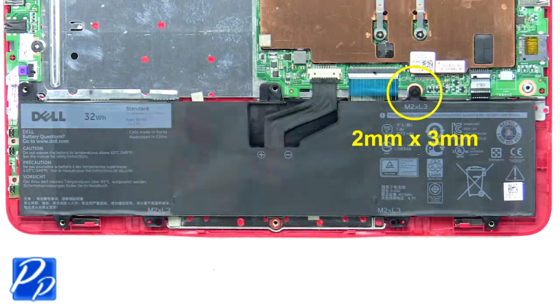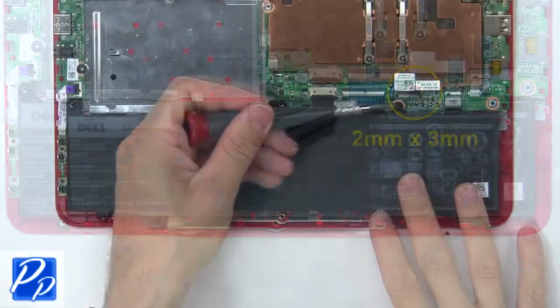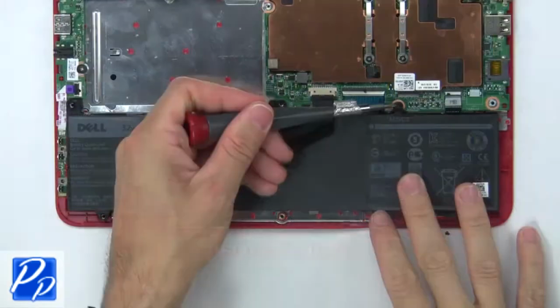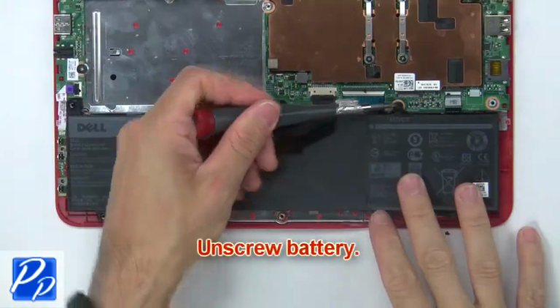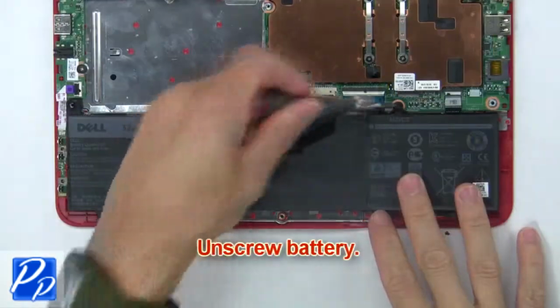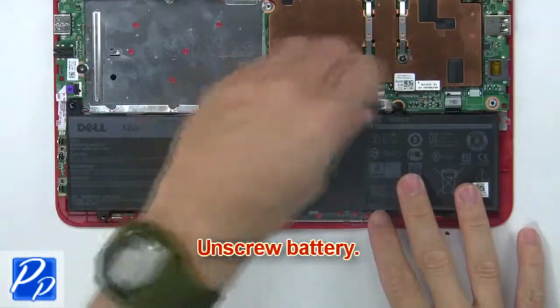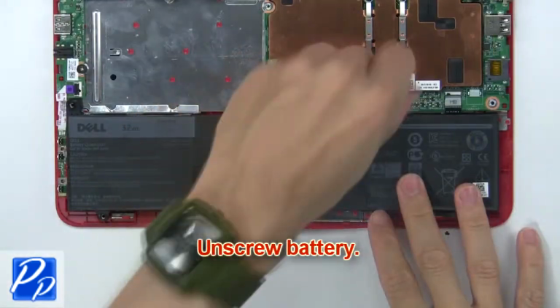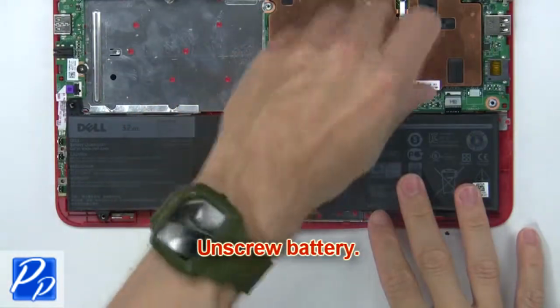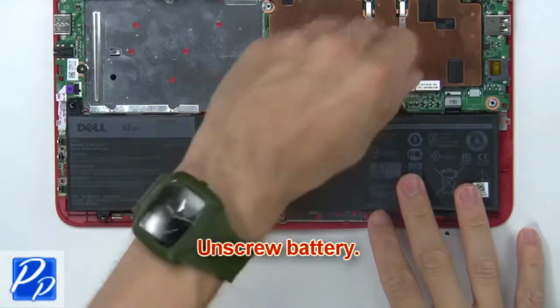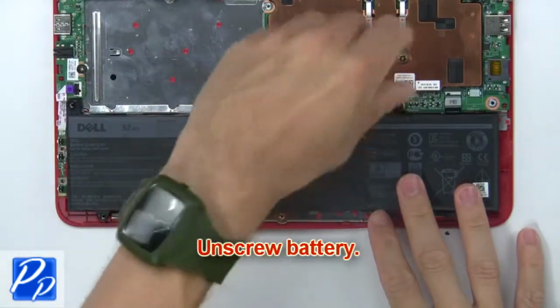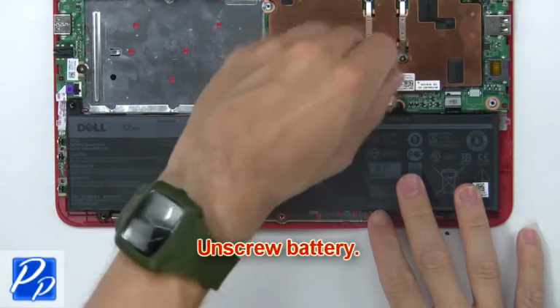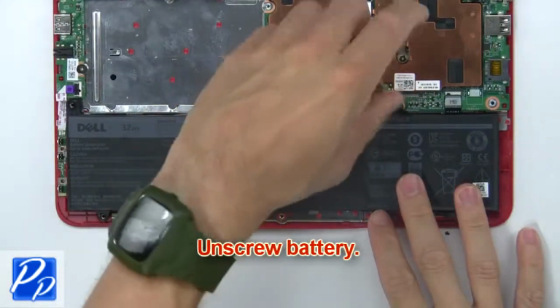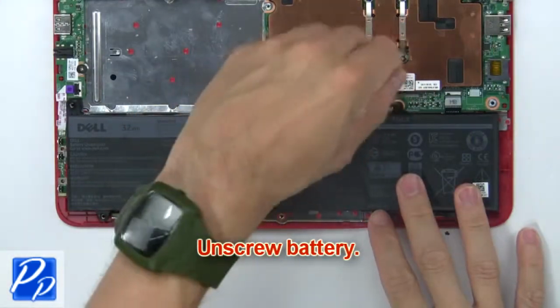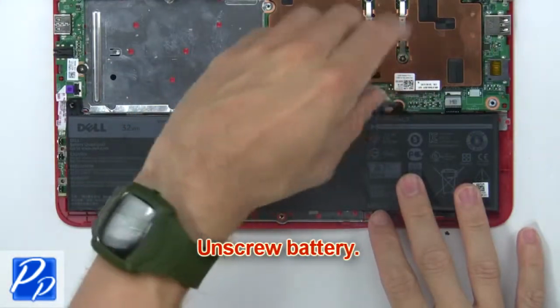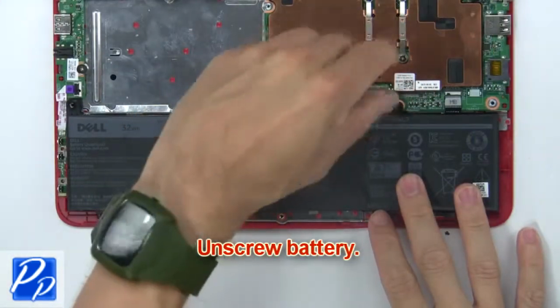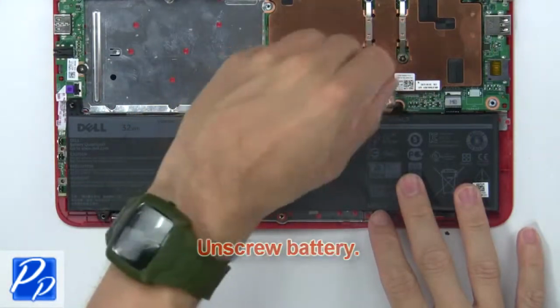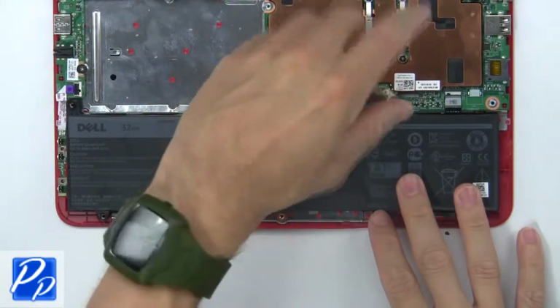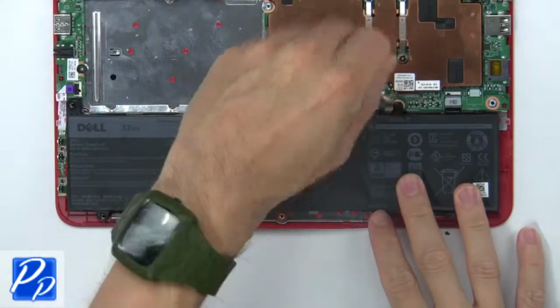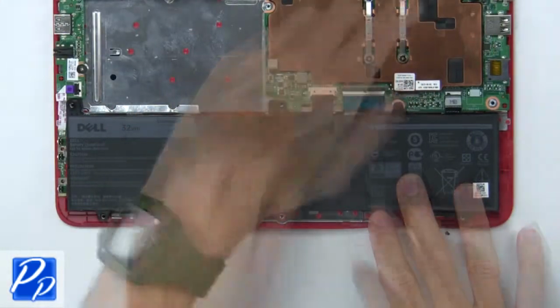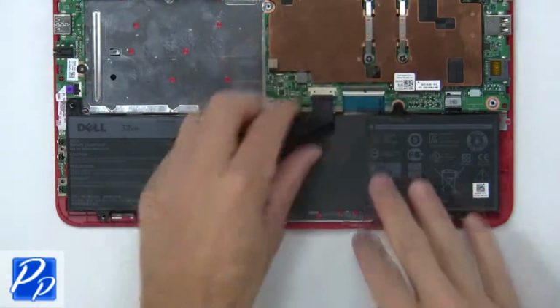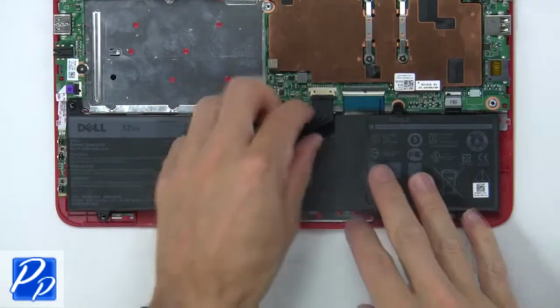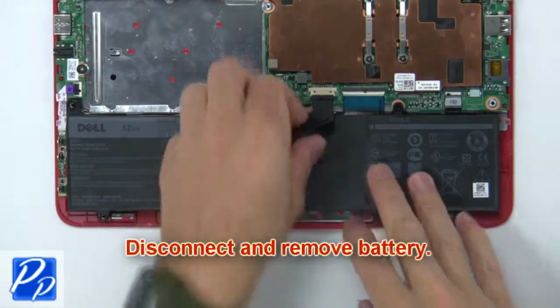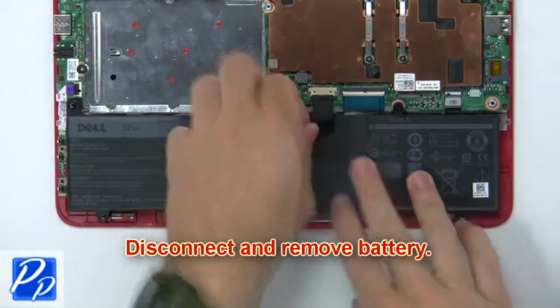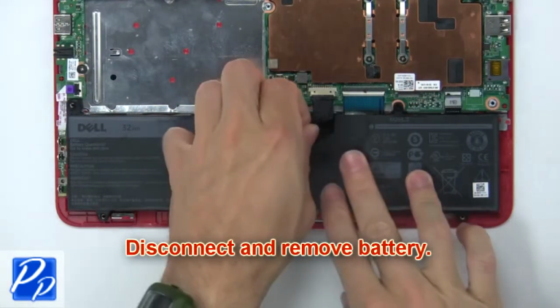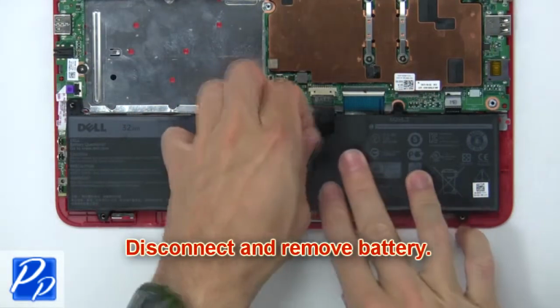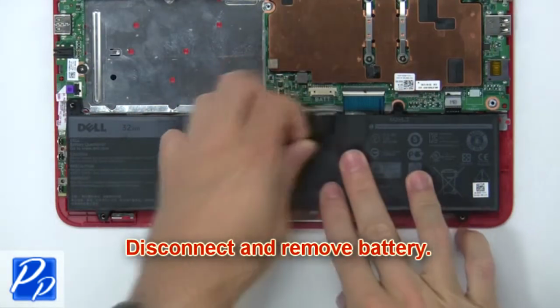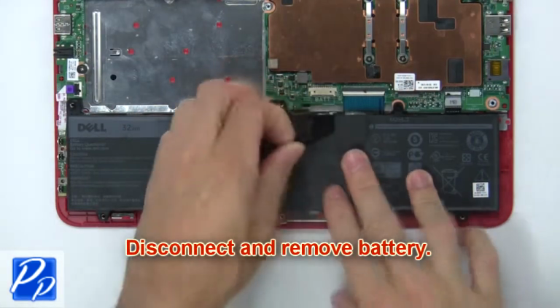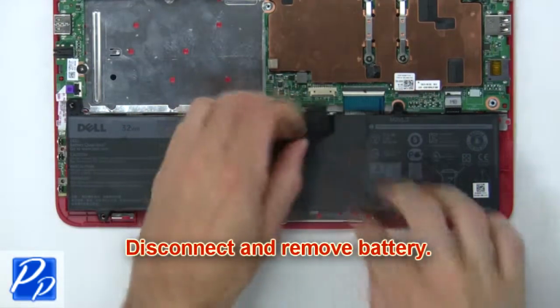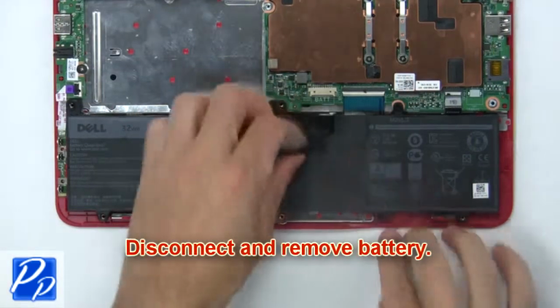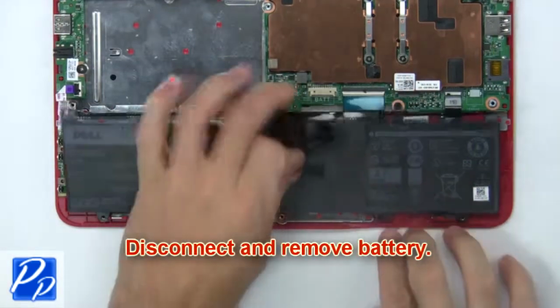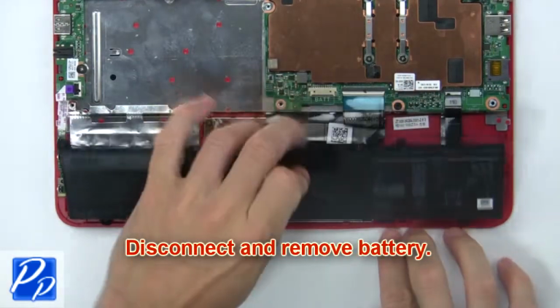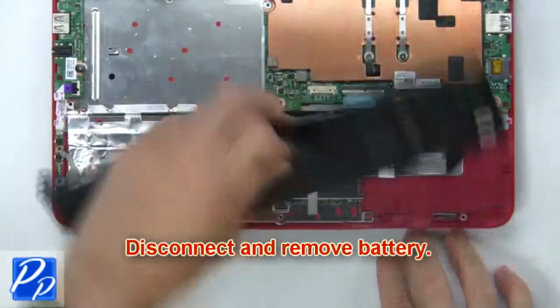Now unscrew the battery. Then disconnect and remove the battery.